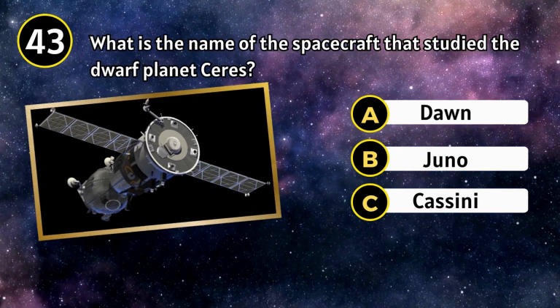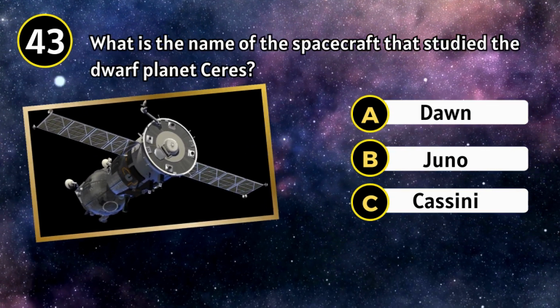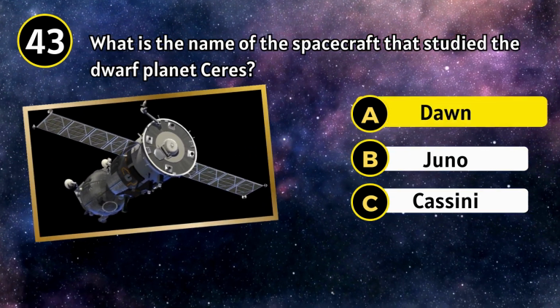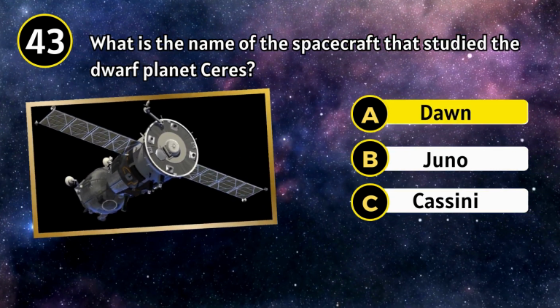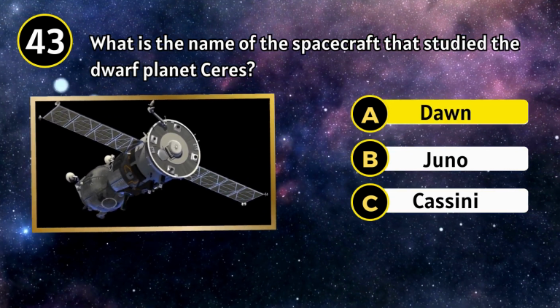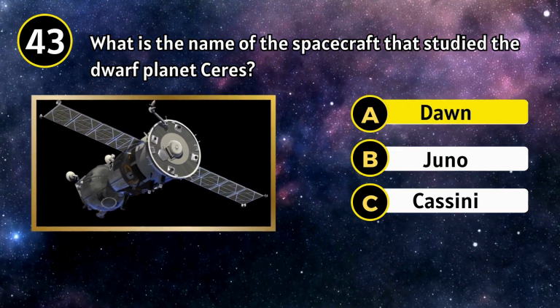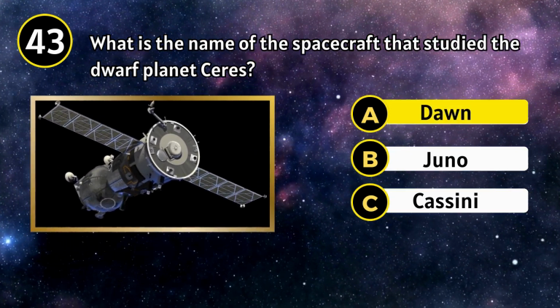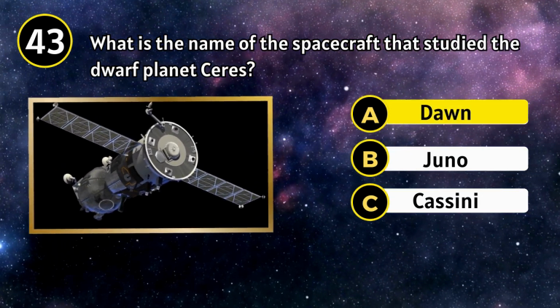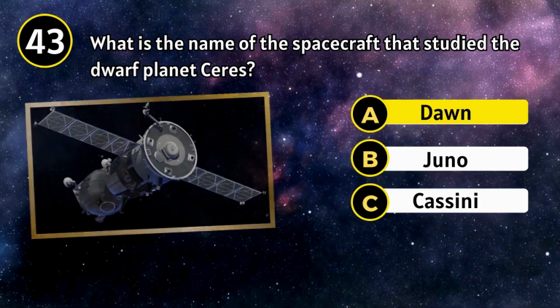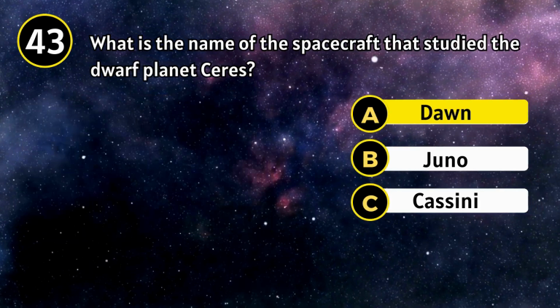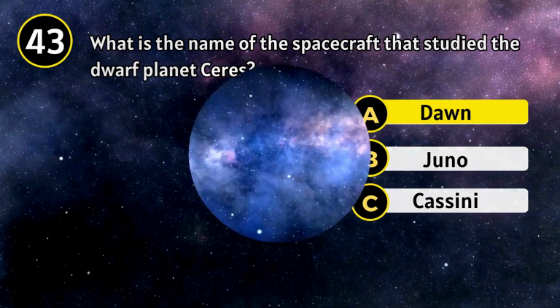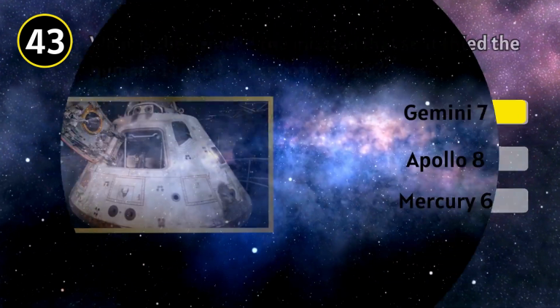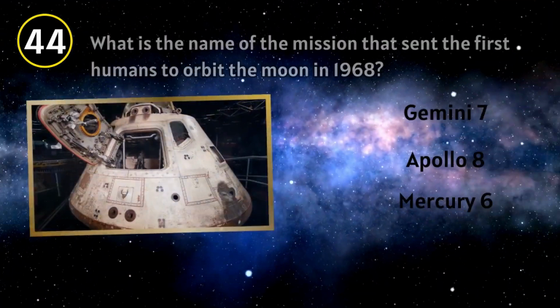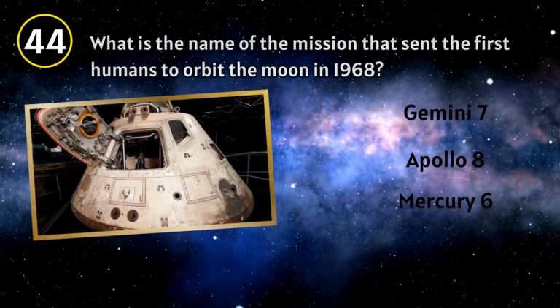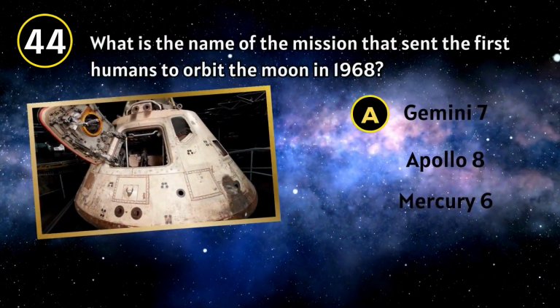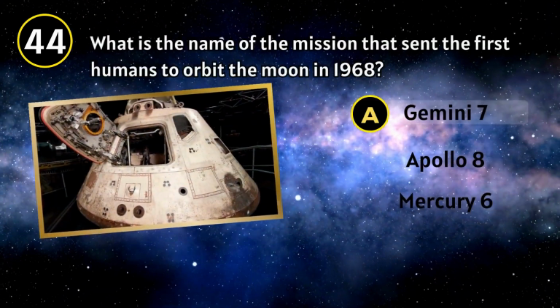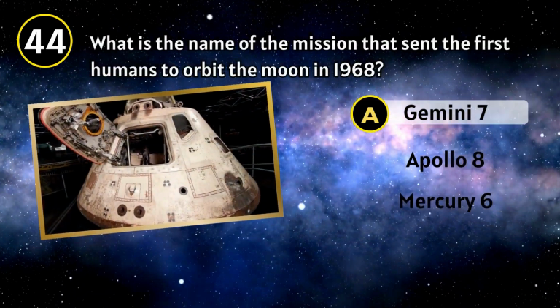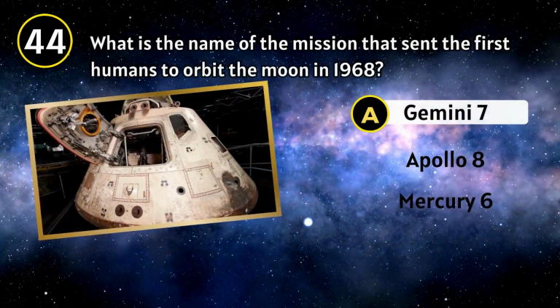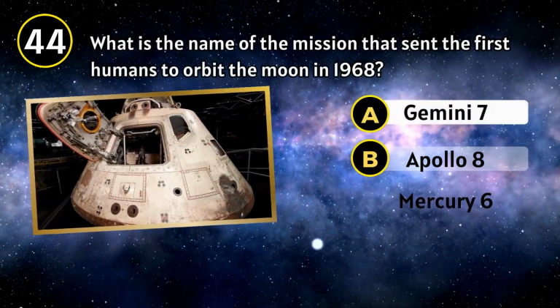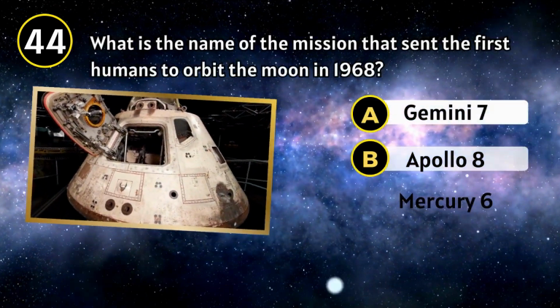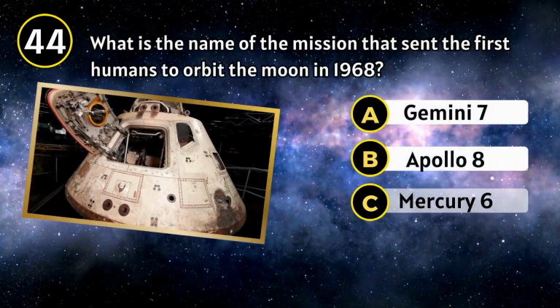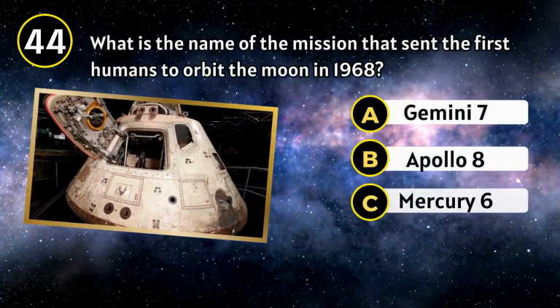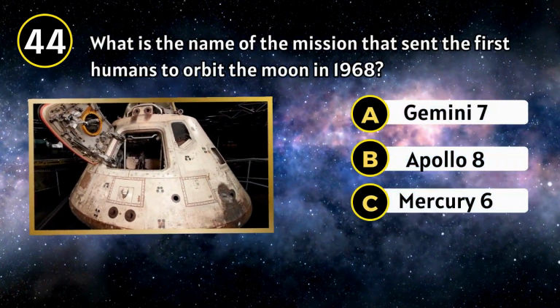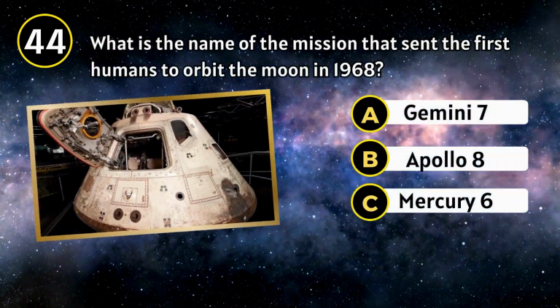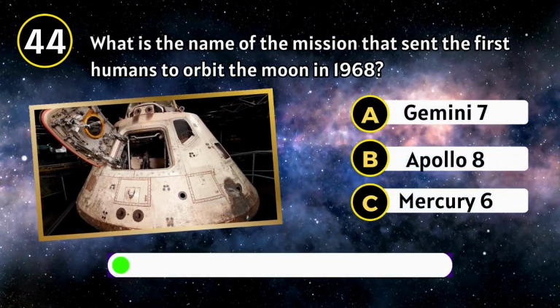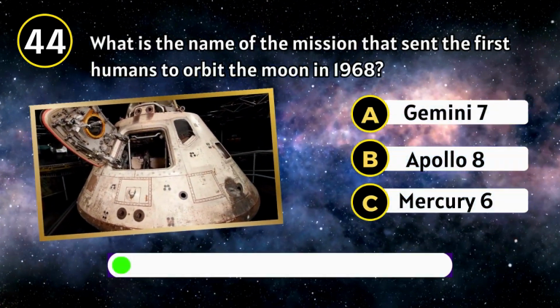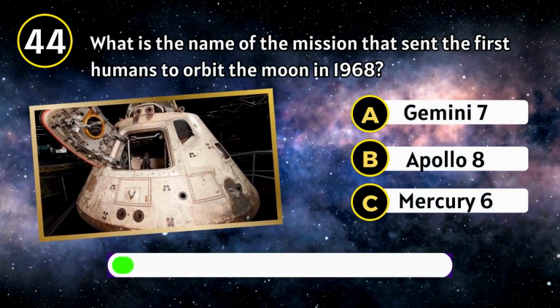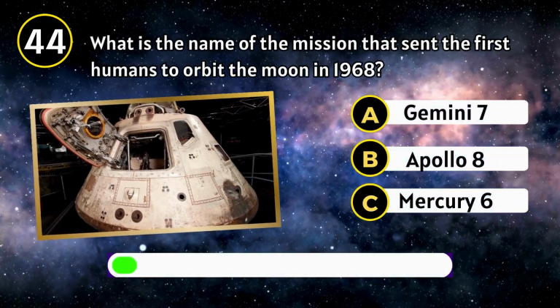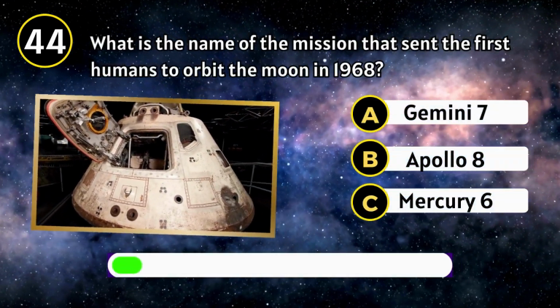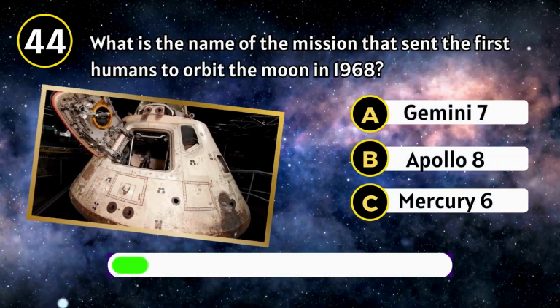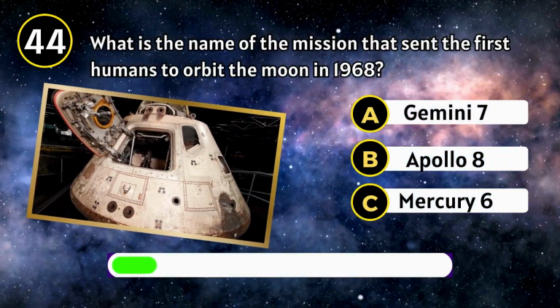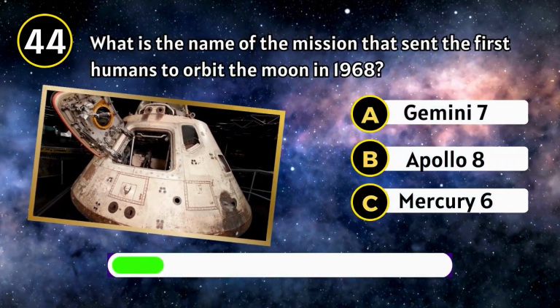Dawn. What is the name of the mission that sent the first humans to orbit in 1968?